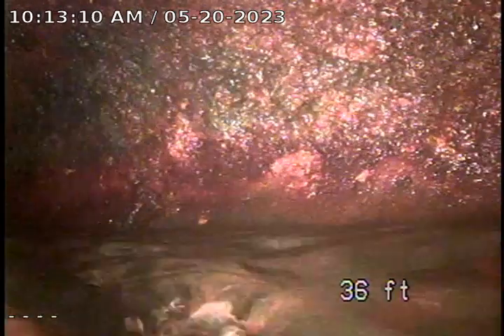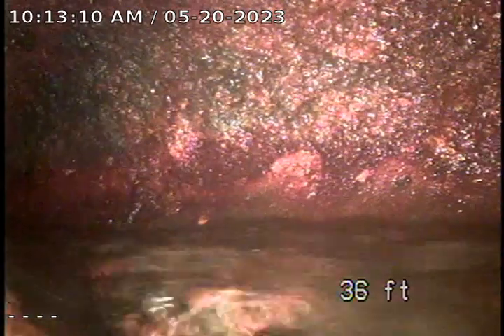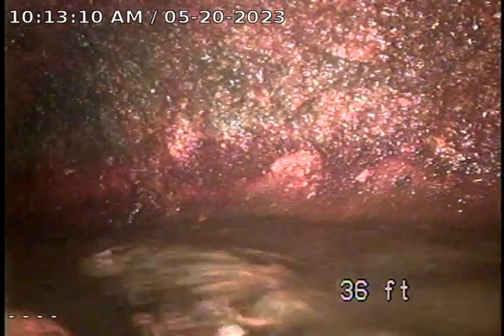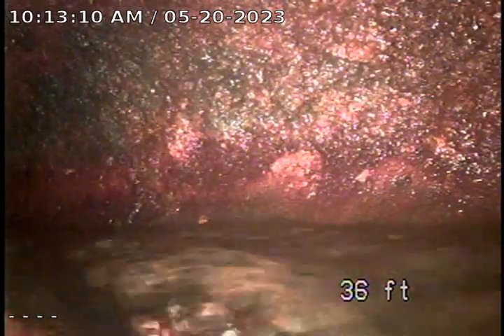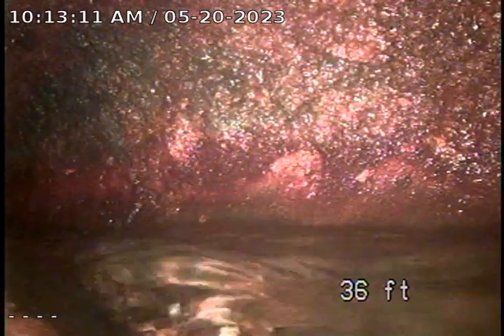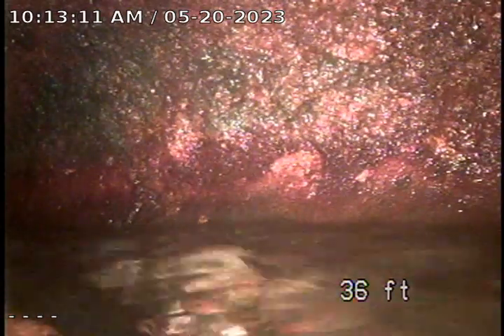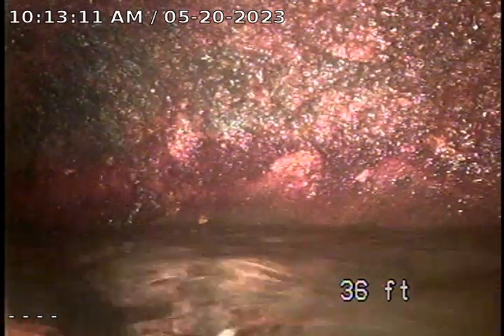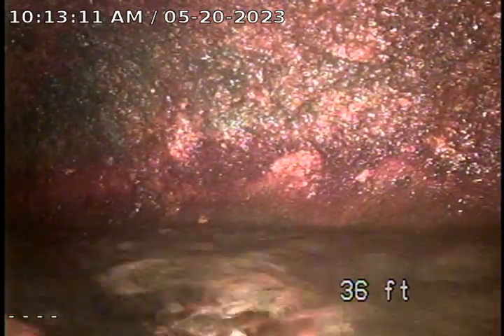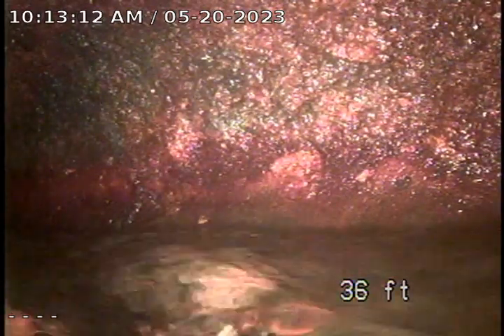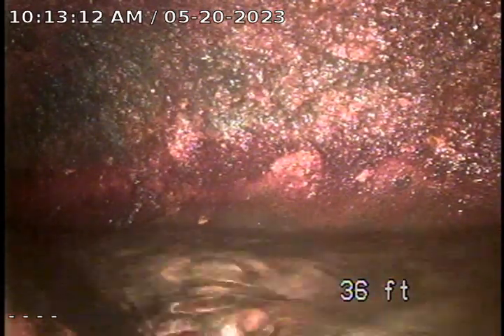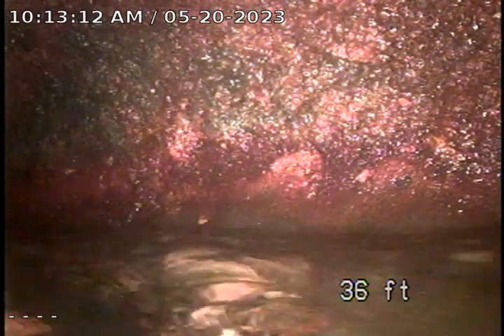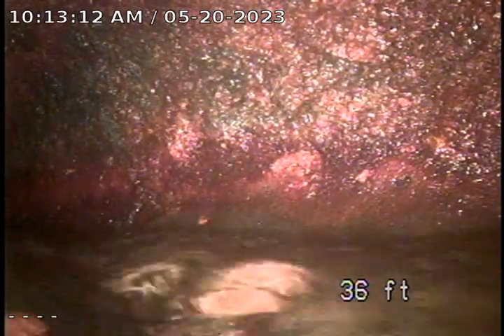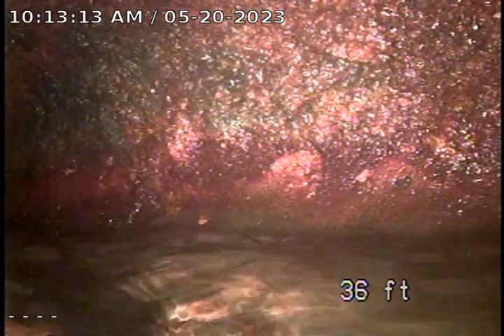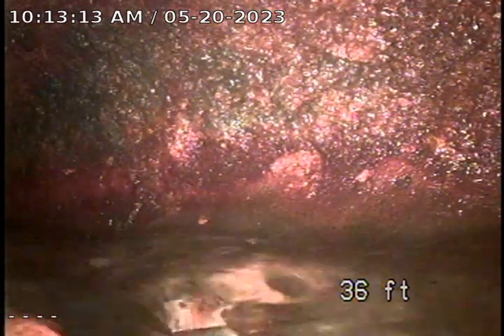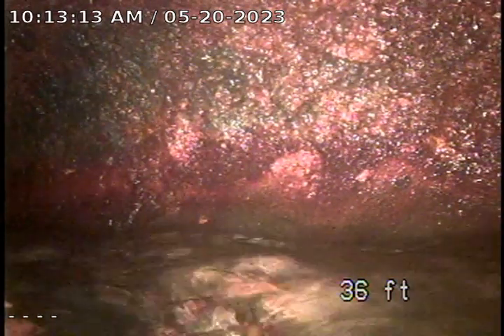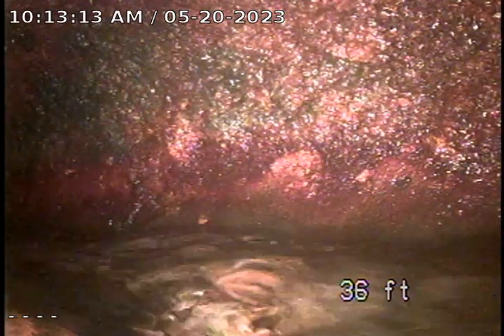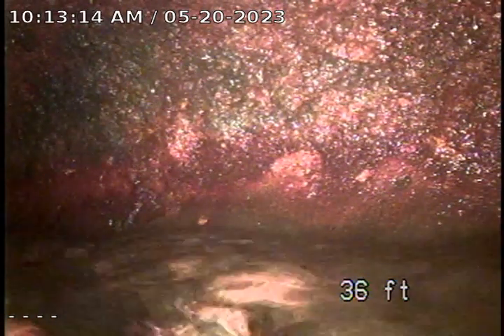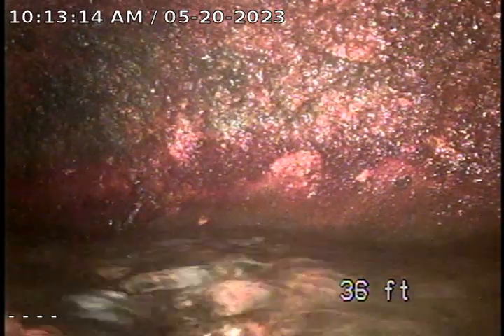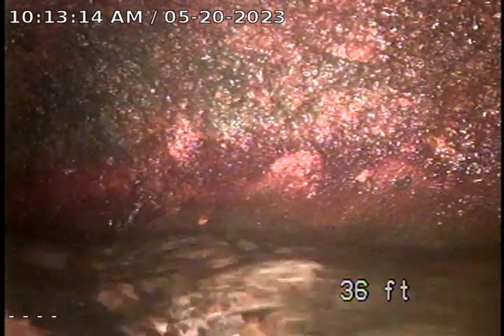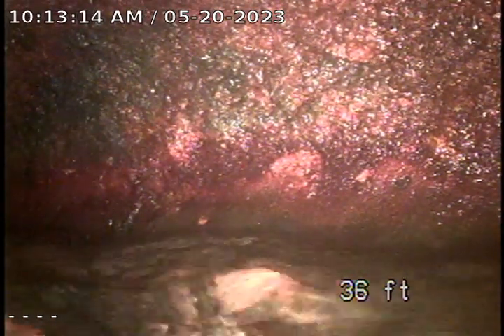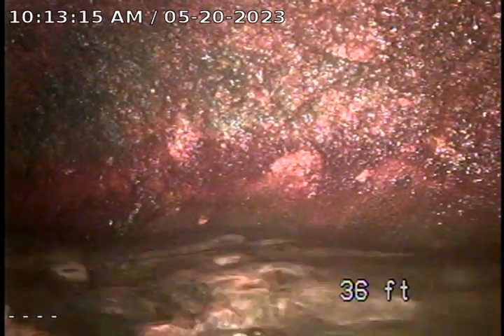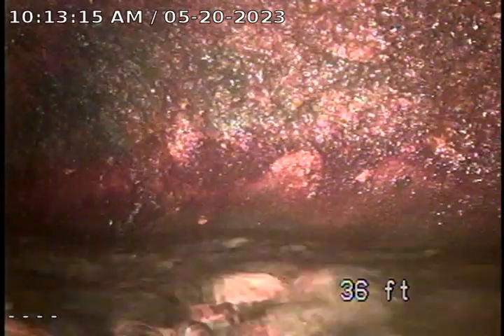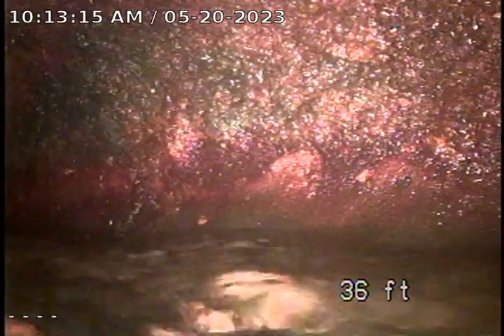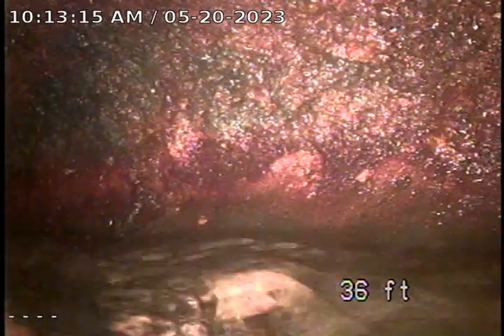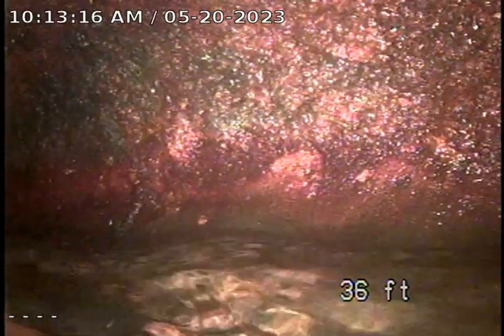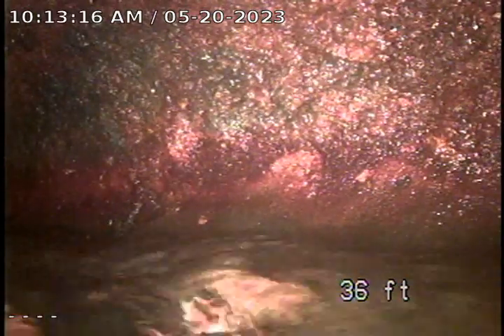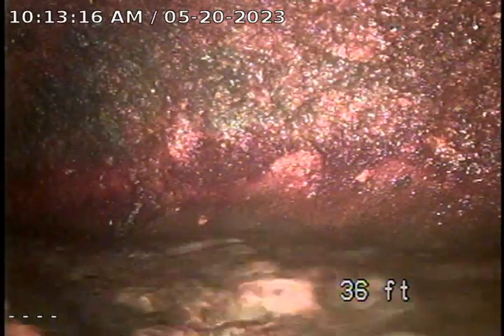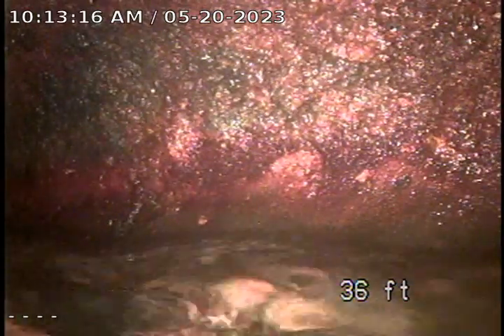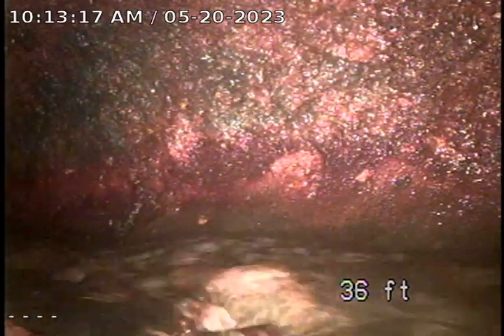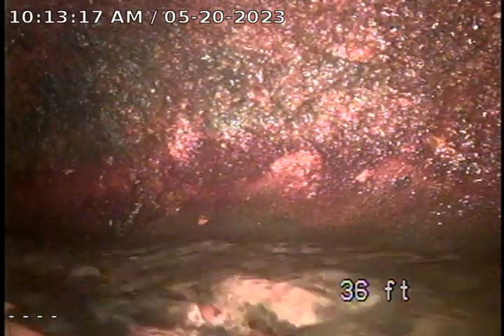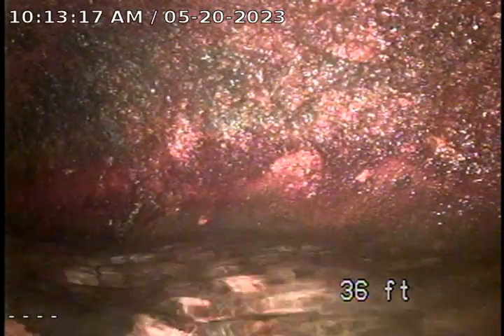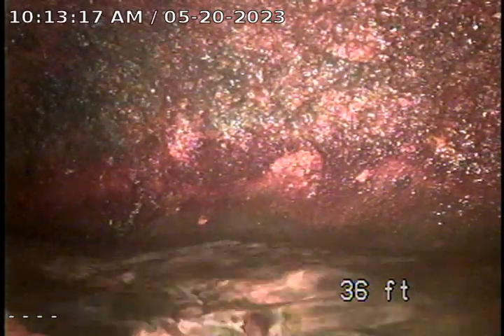As you can see here, the toilets flush and drain. We're going to go ahead and pull back, and this will be the final televised inspection of this line.